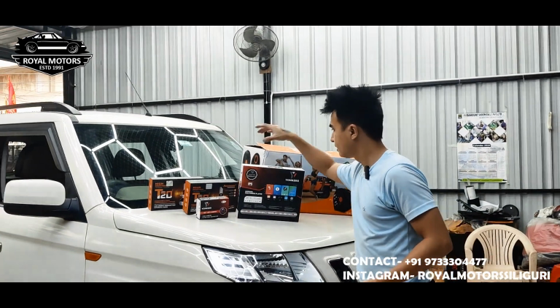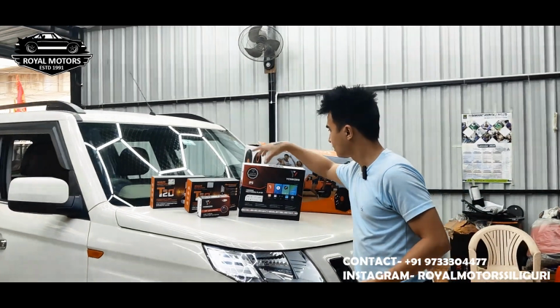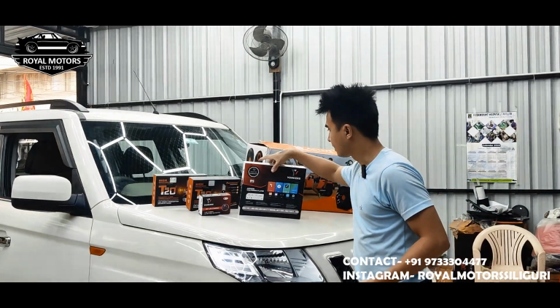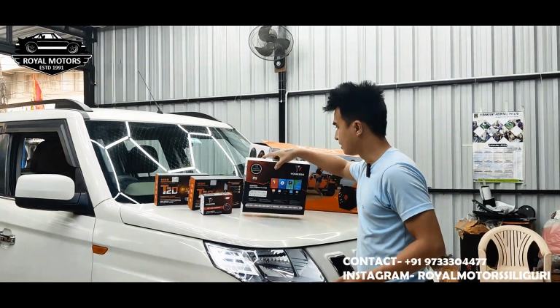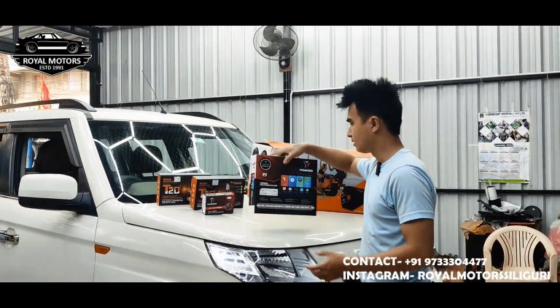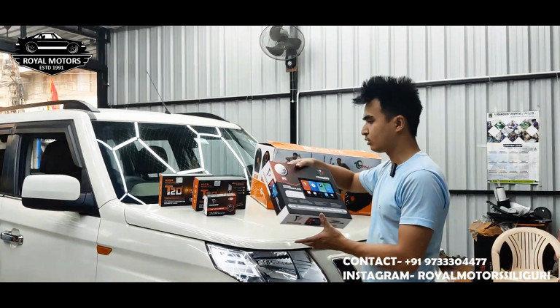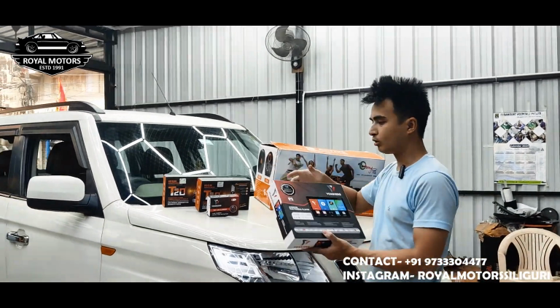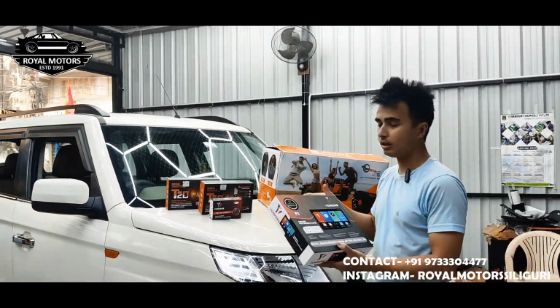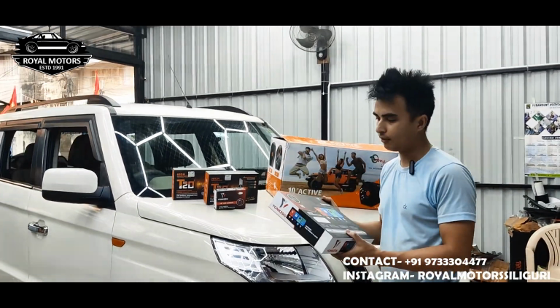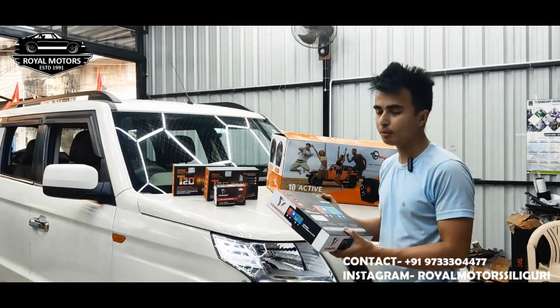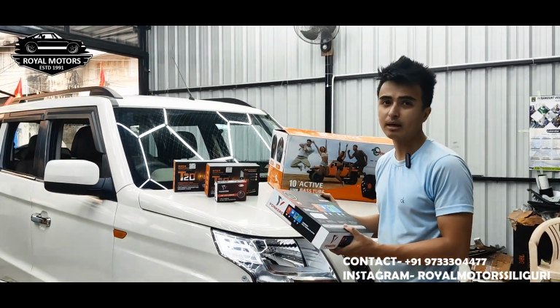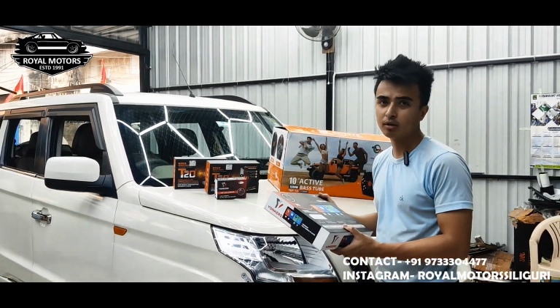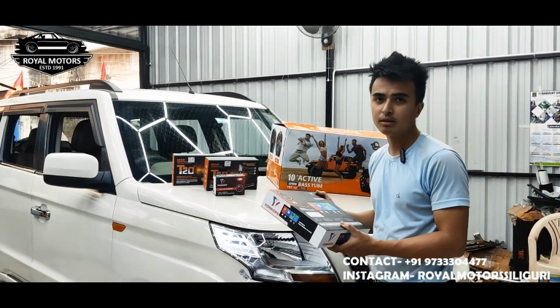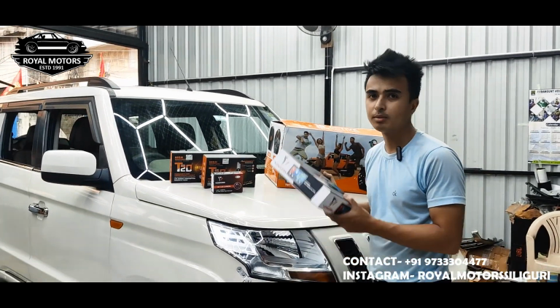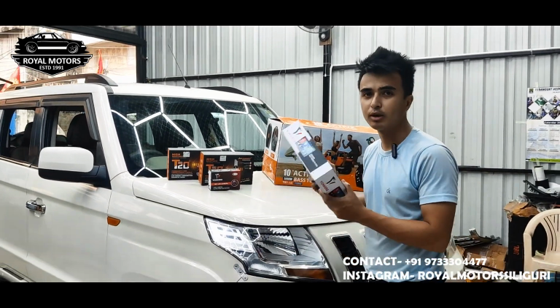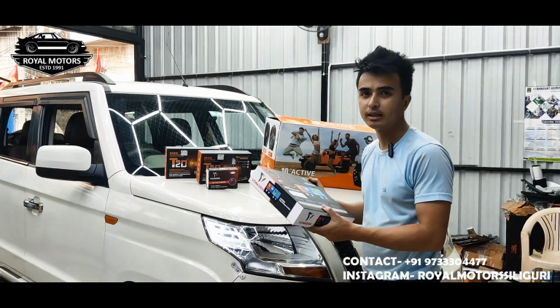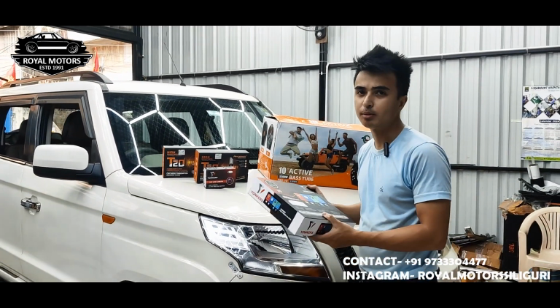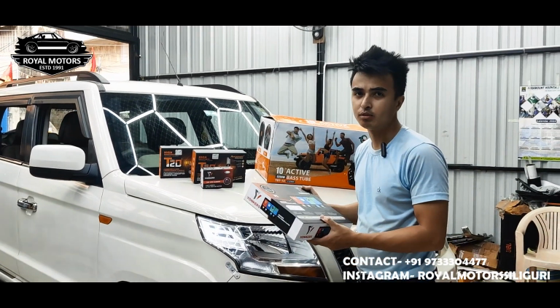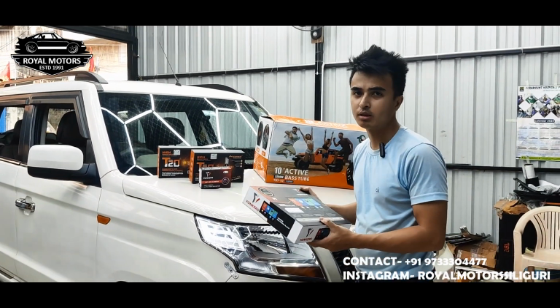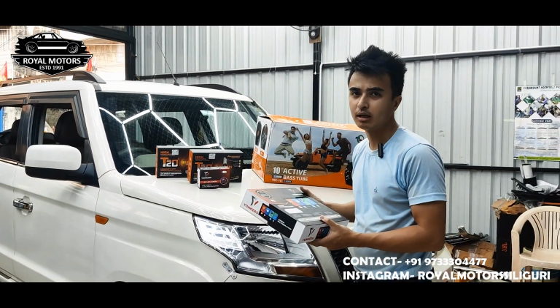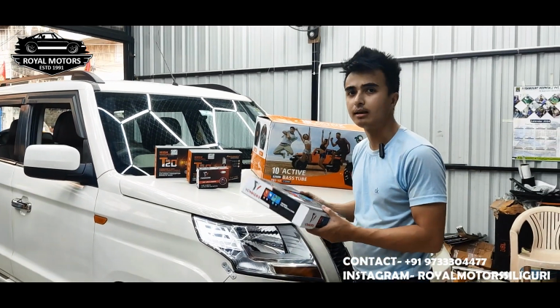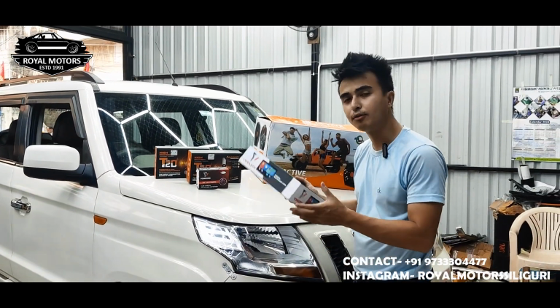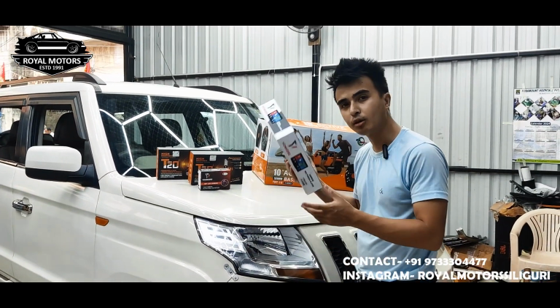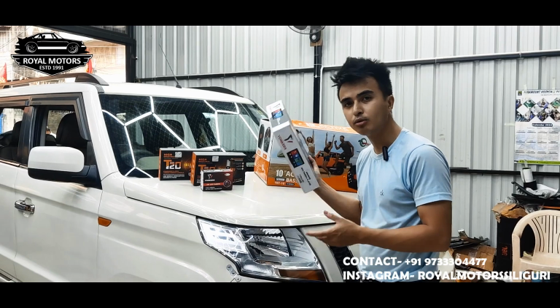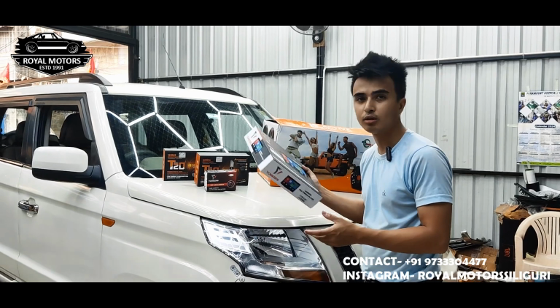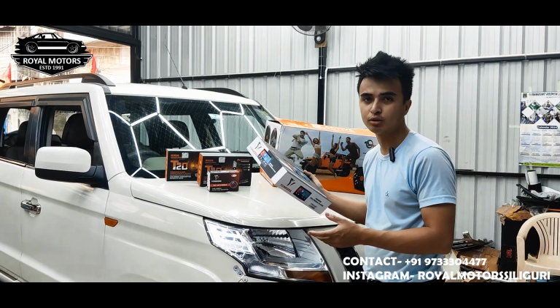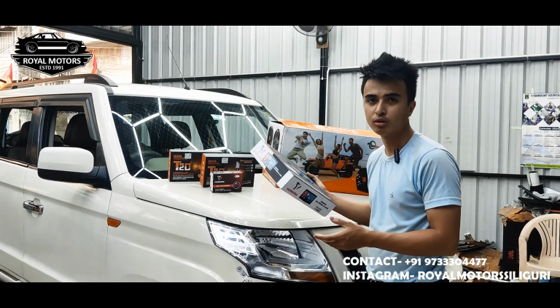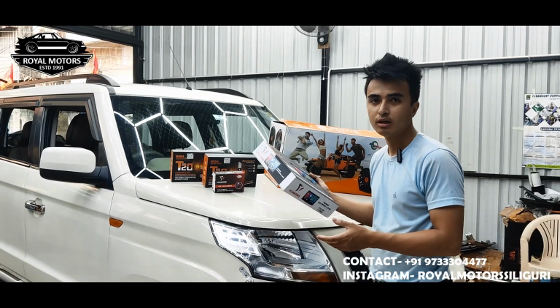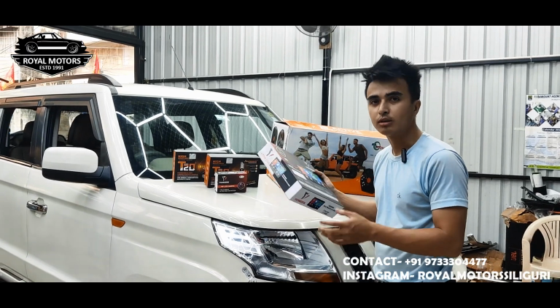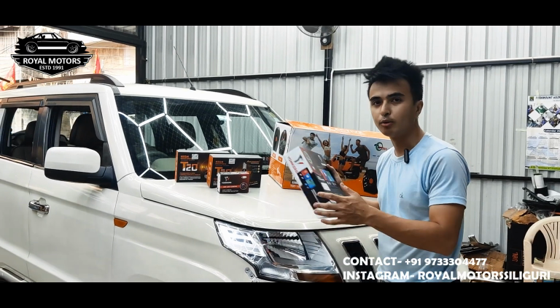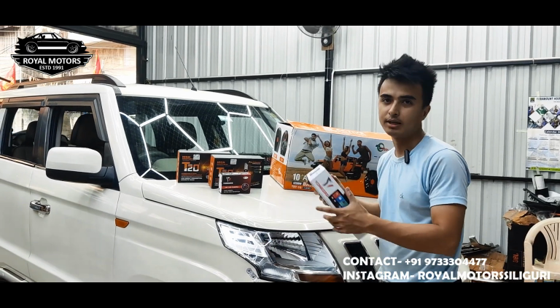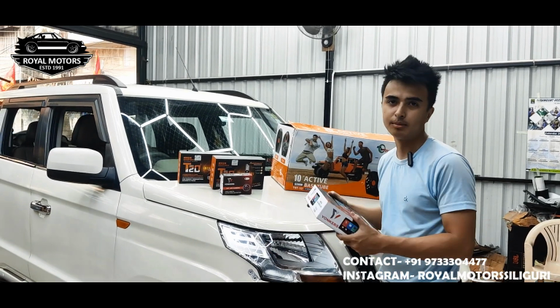And guys, whether you buy online or come to the store, you can get the warranty covered either way.